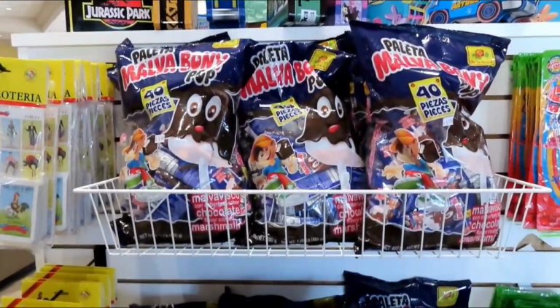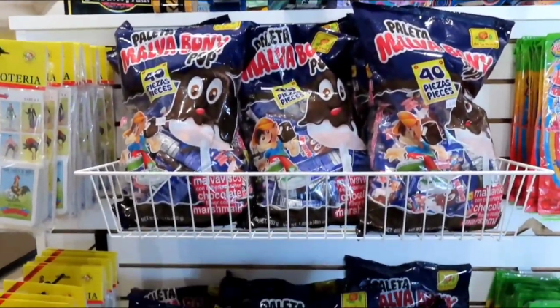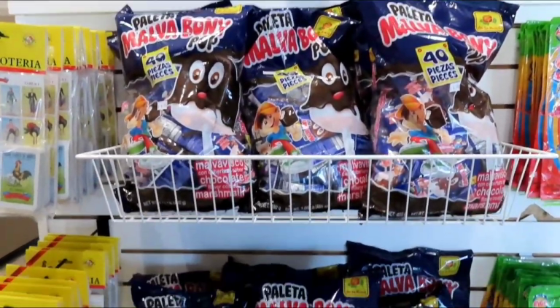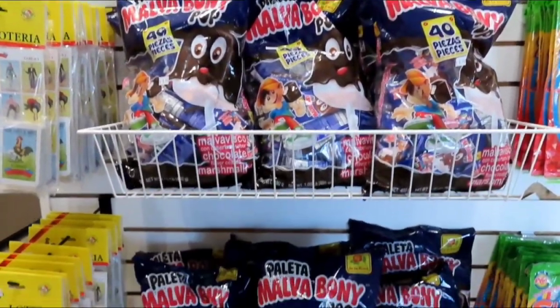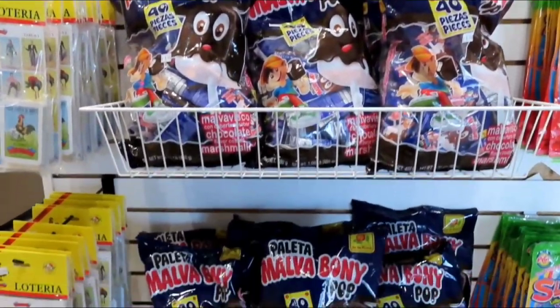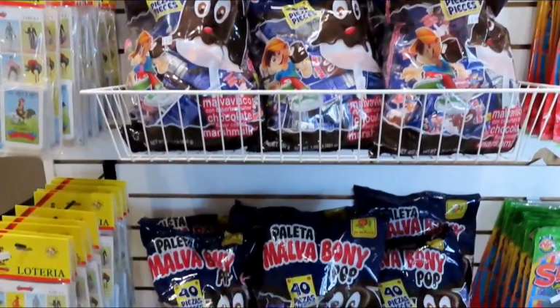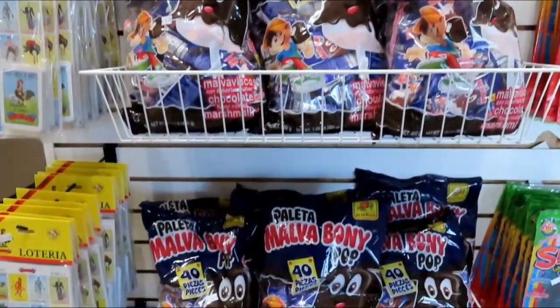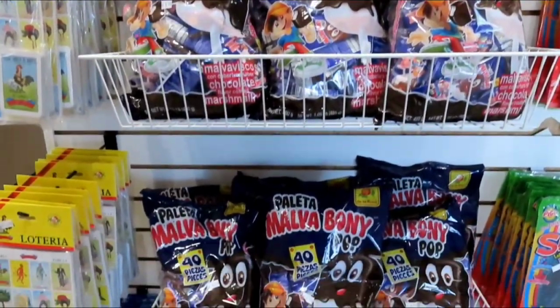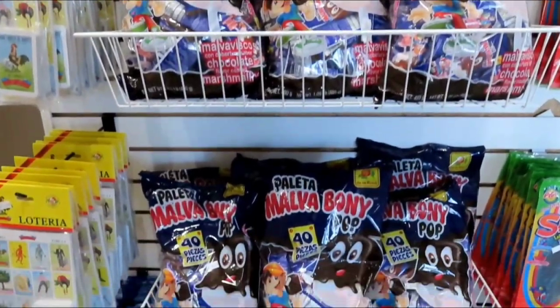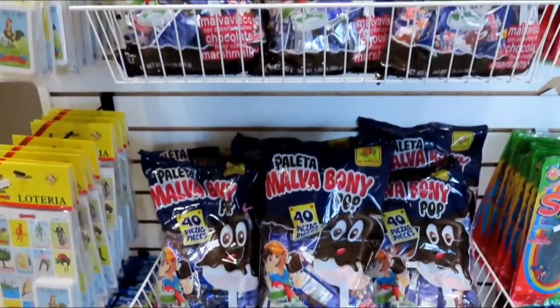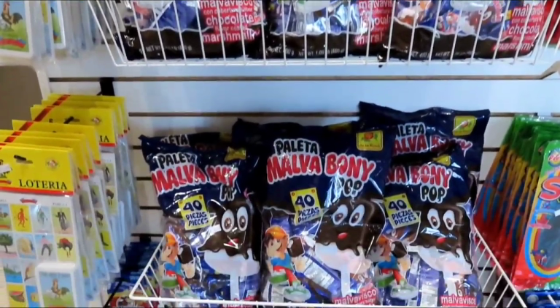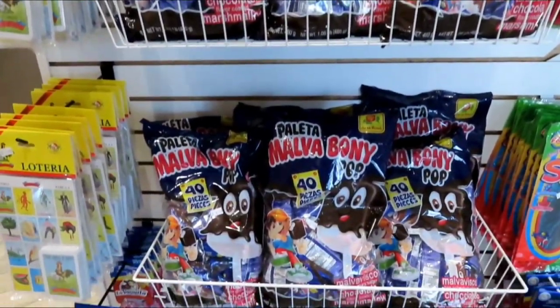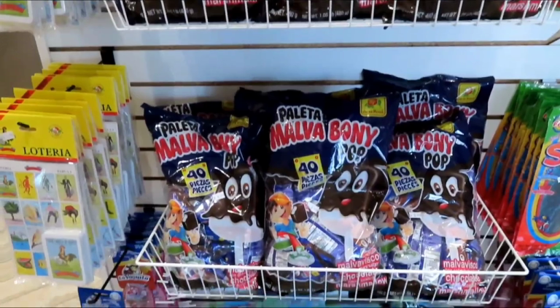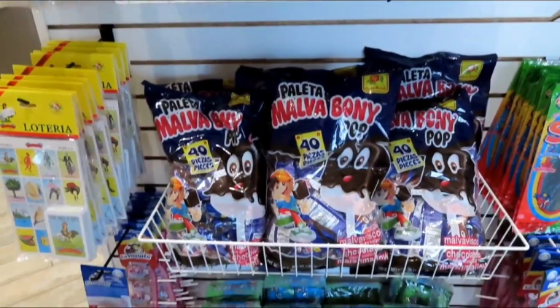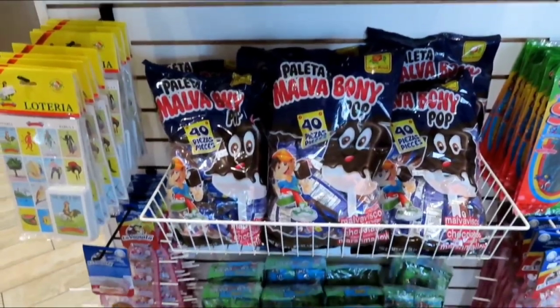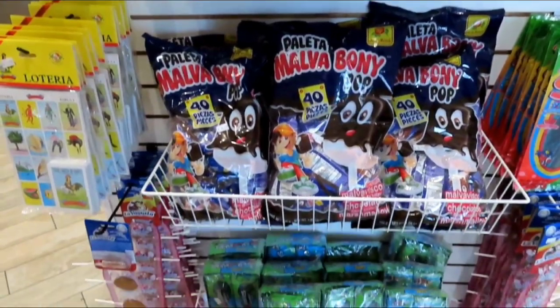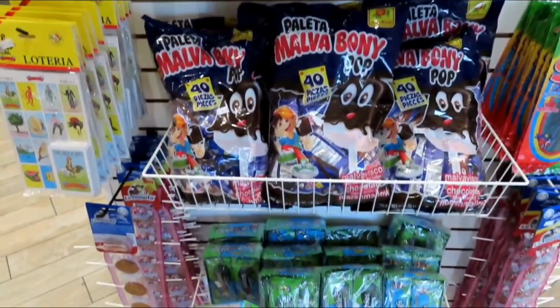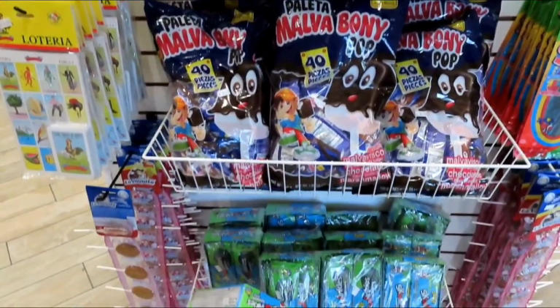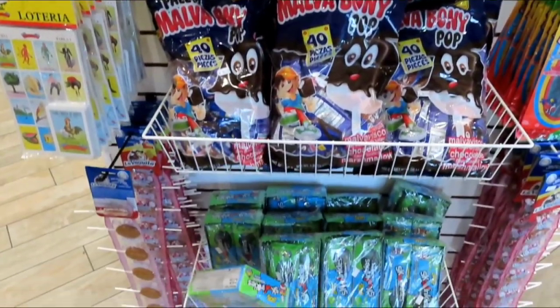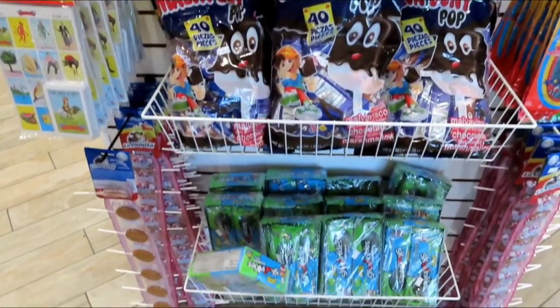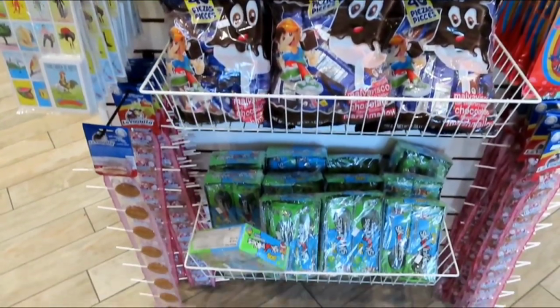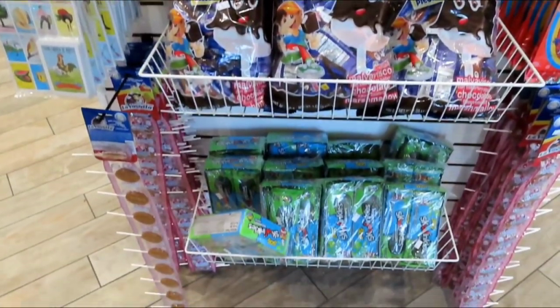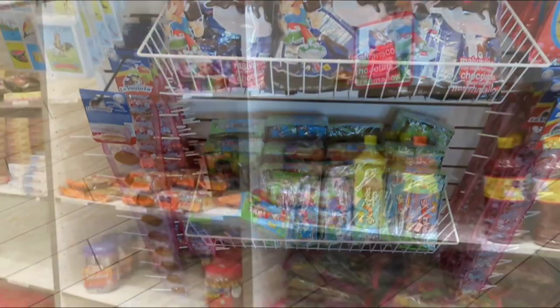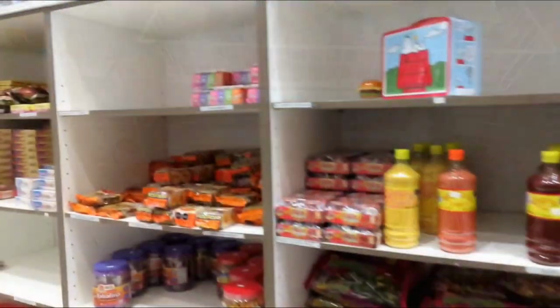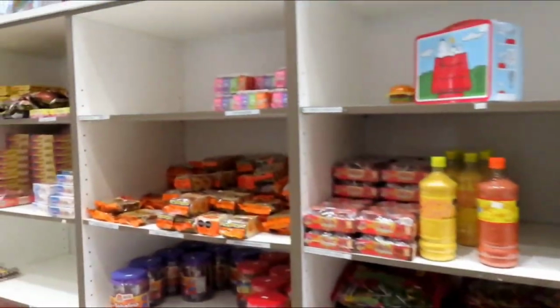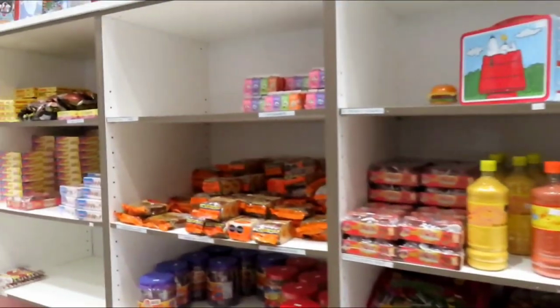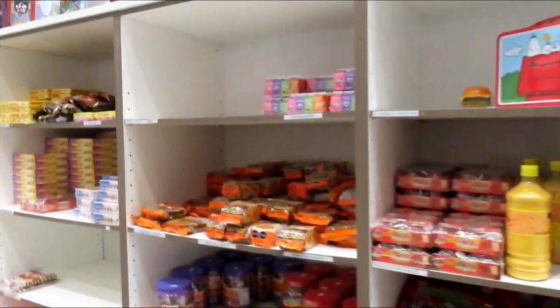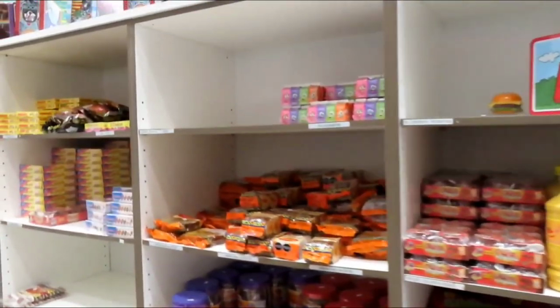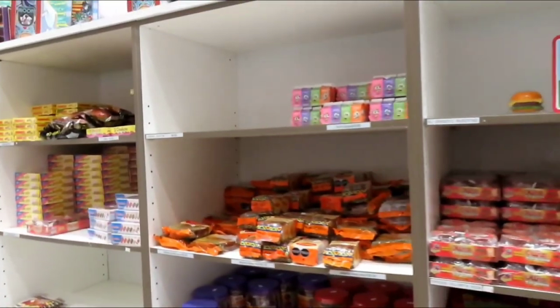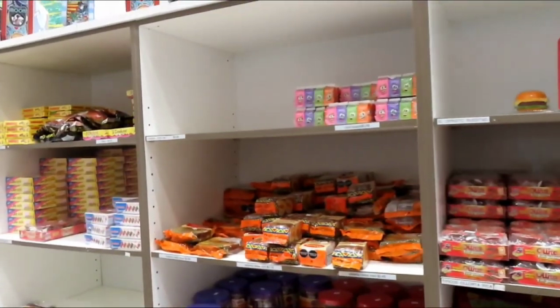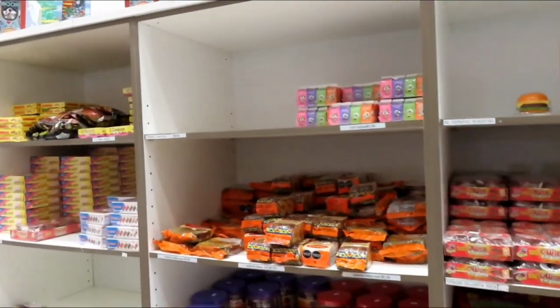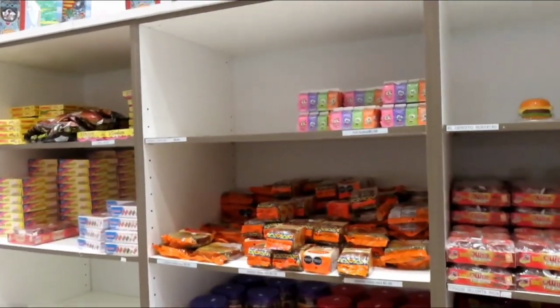This place here, I will tell you, if you got one hell of a sweet tooth, this is your spot. You'll love it.